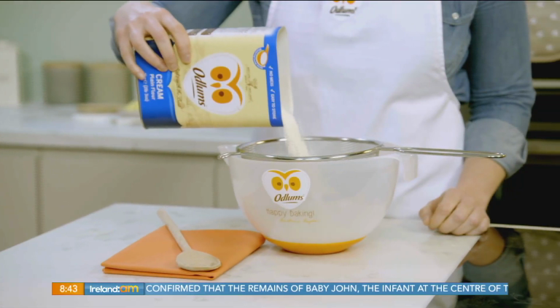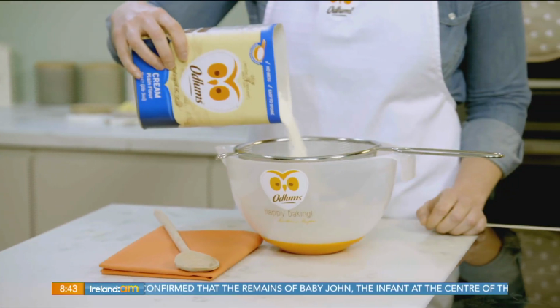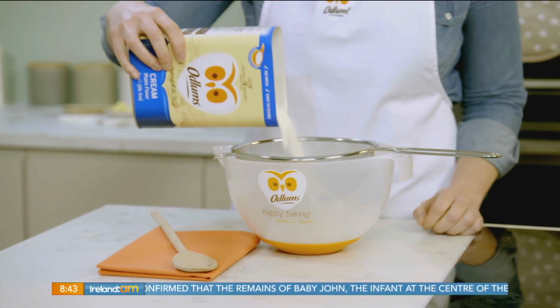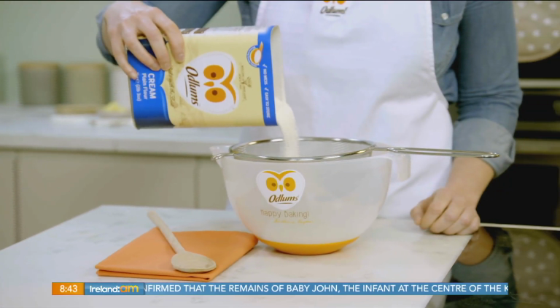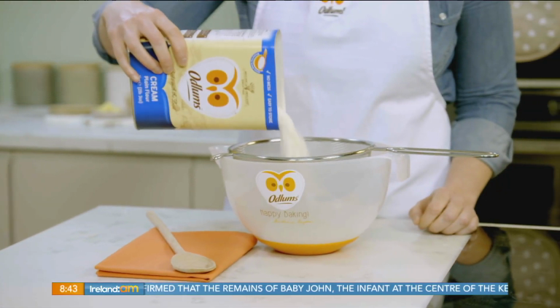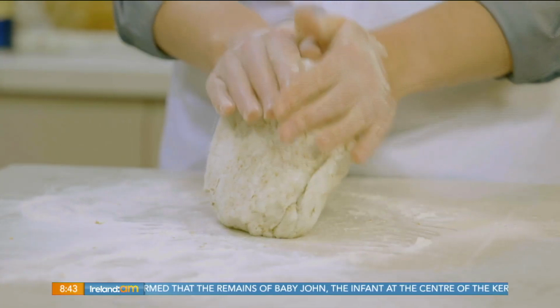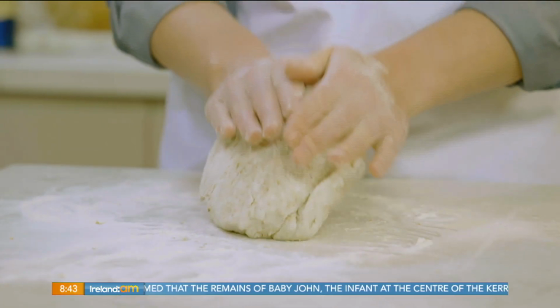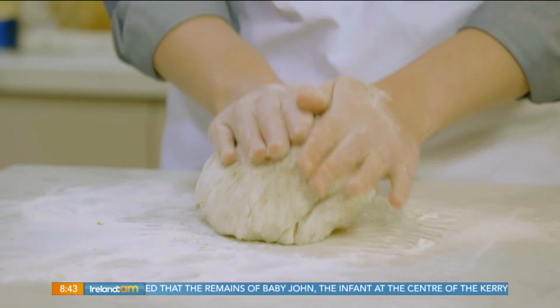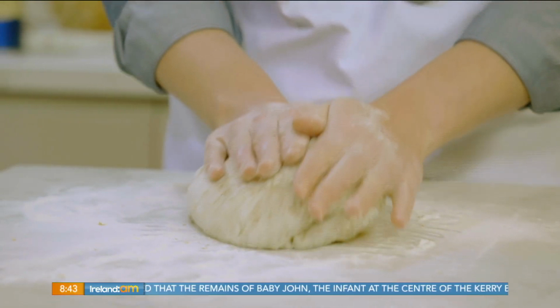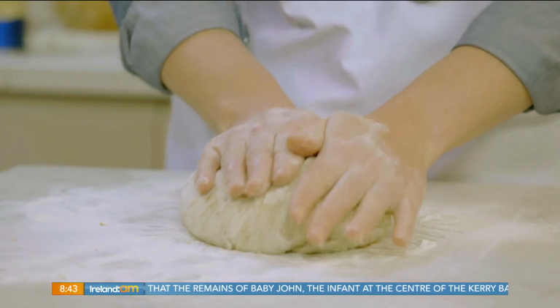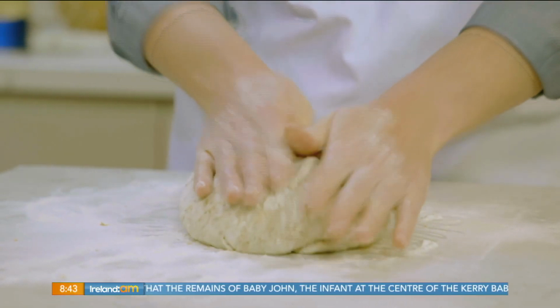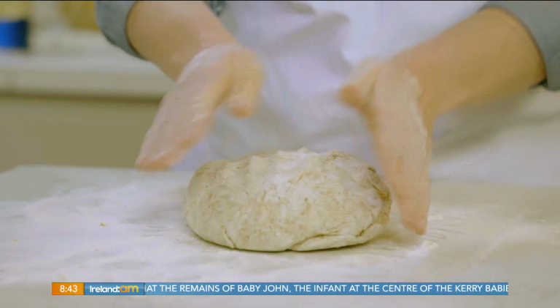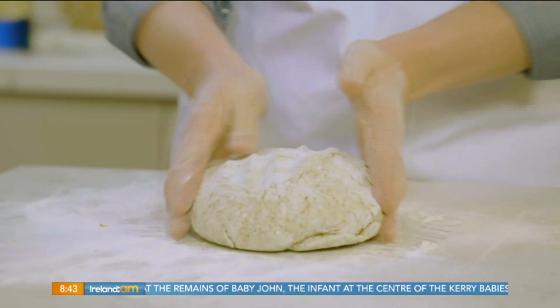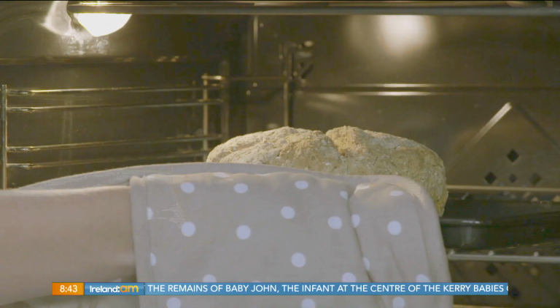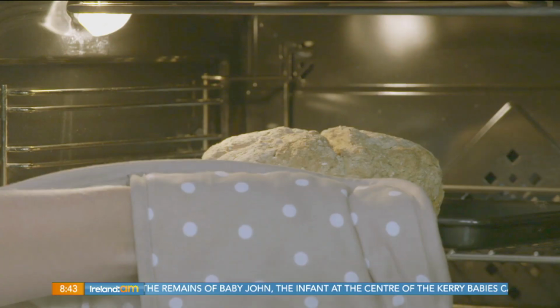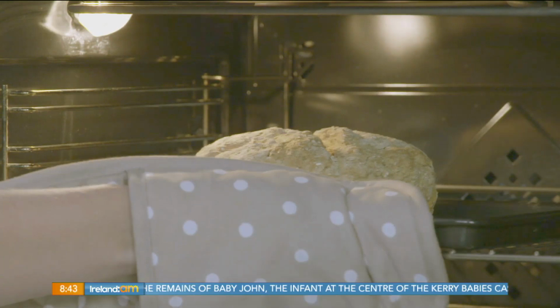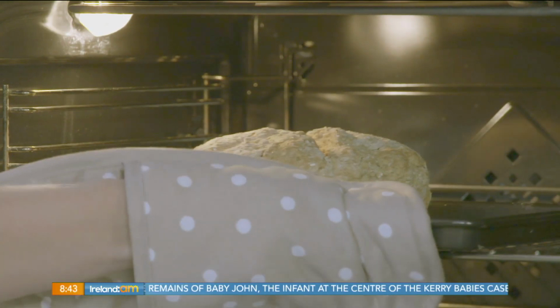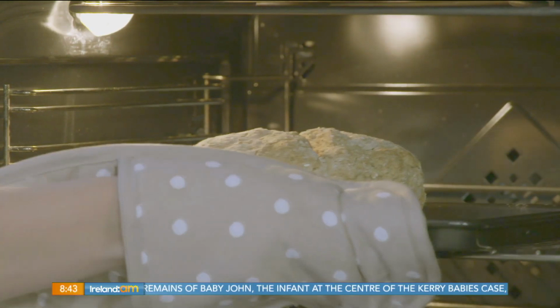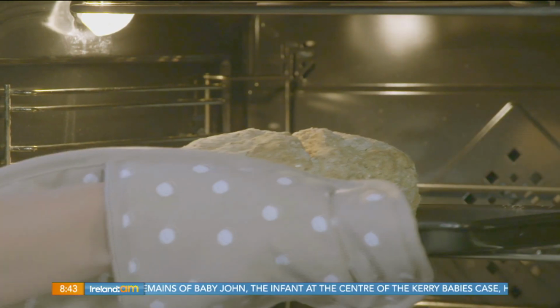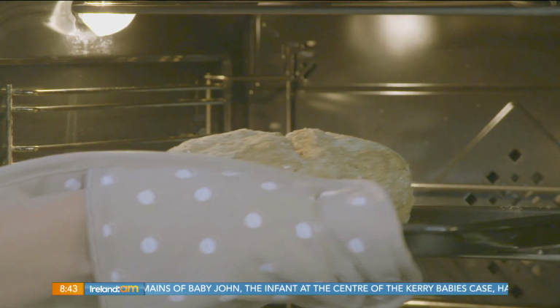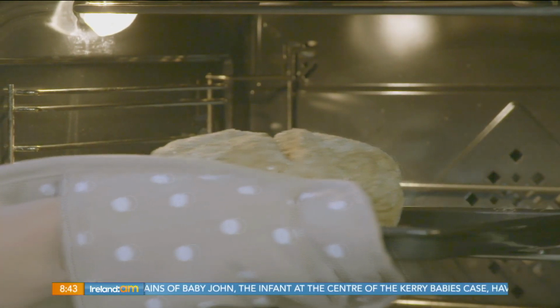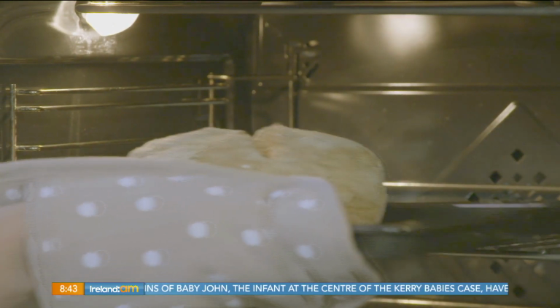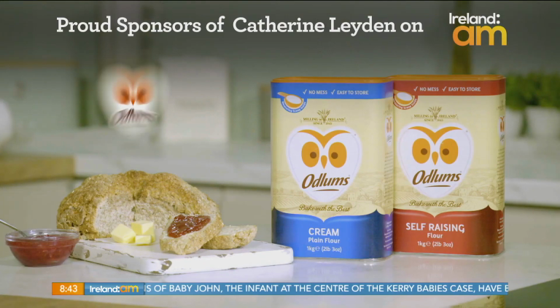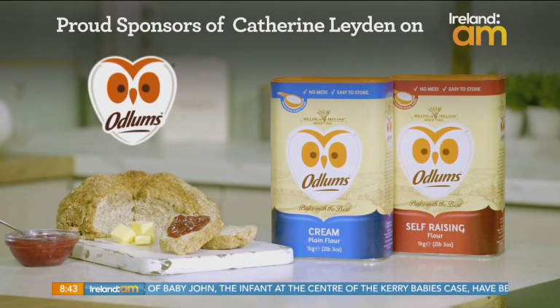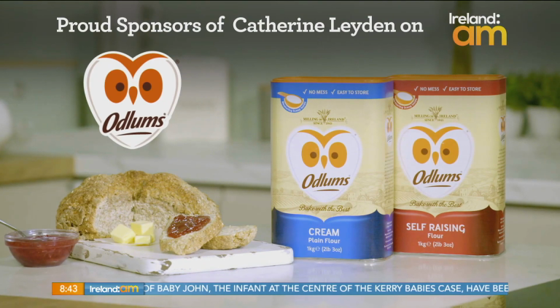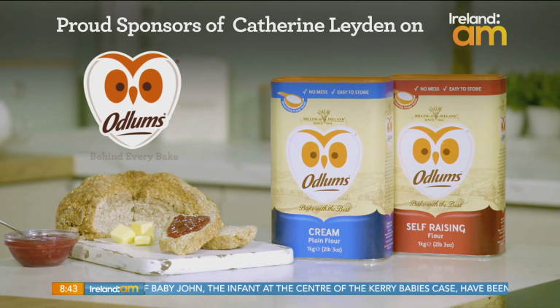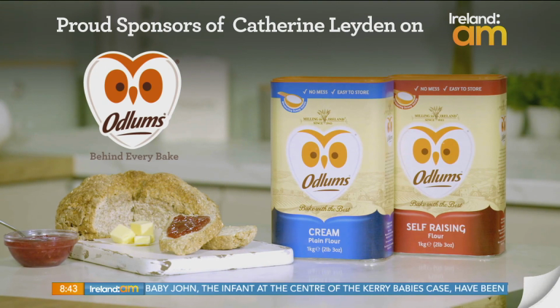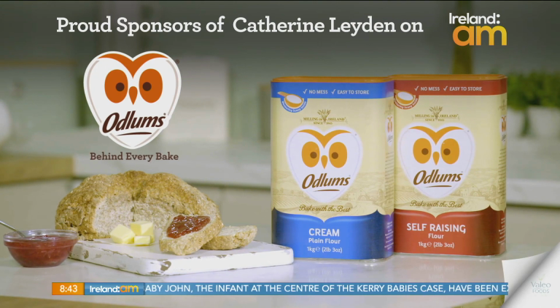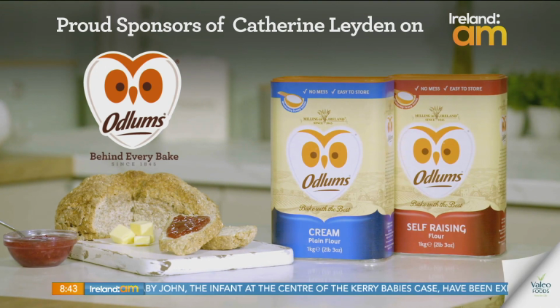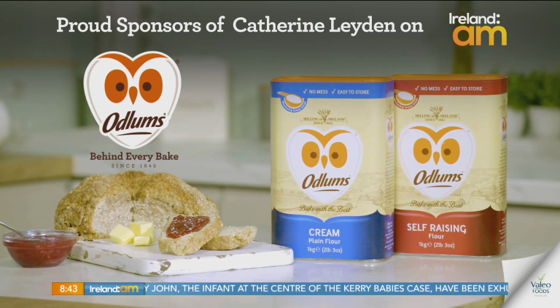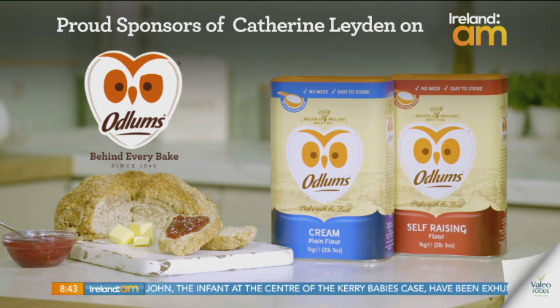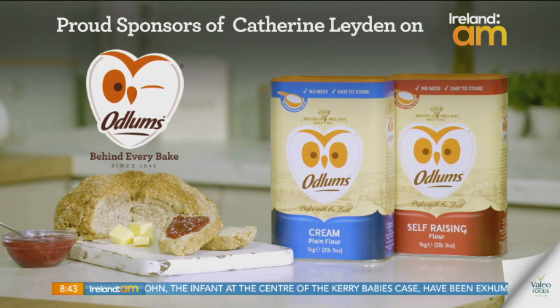Great recipes start with Odlunds, proud sponsors of Catherine Layden on Ireland AM.